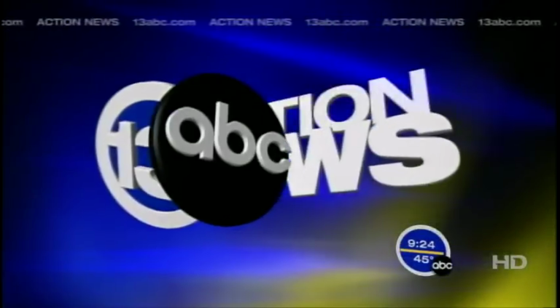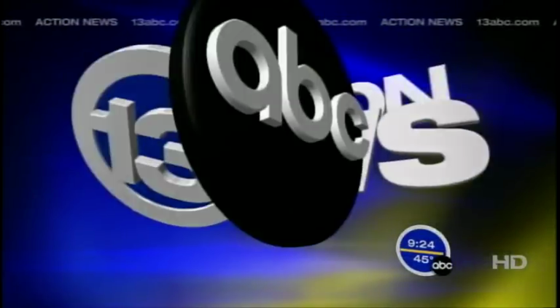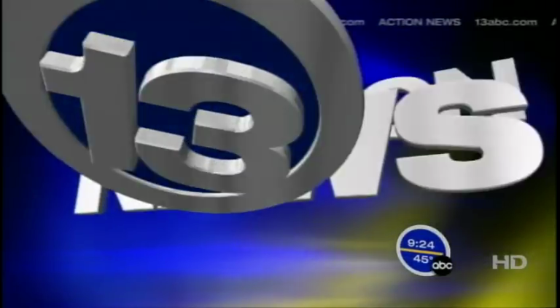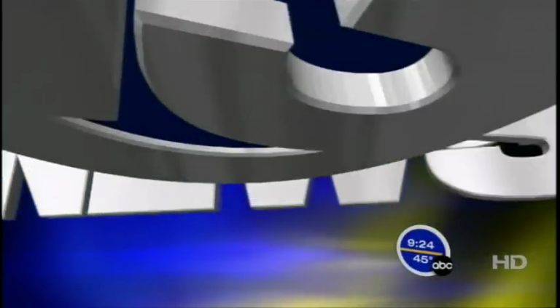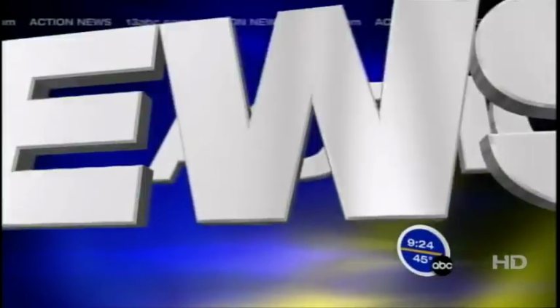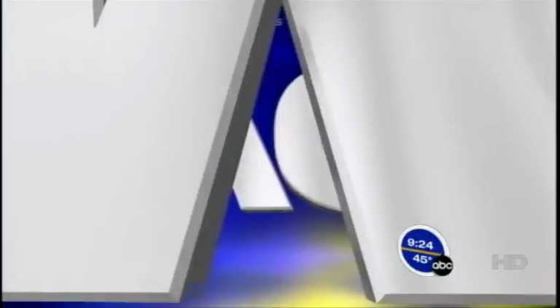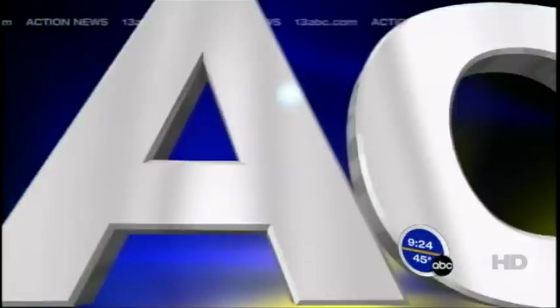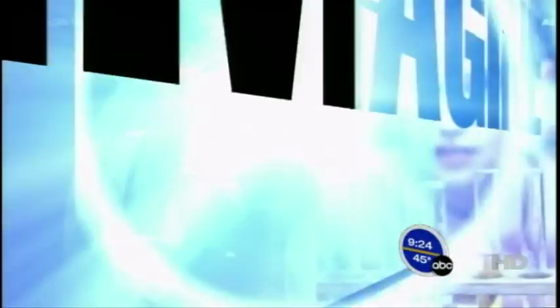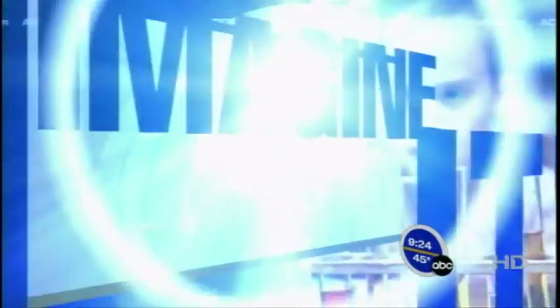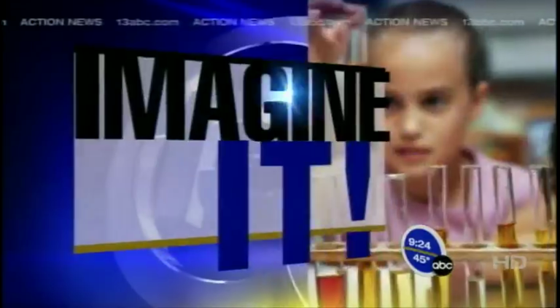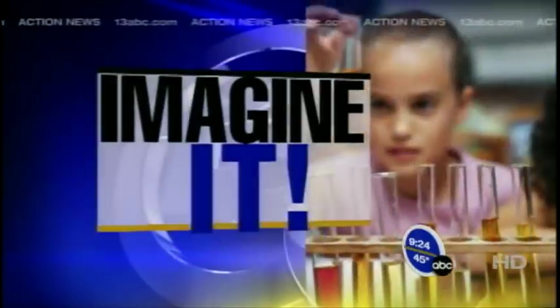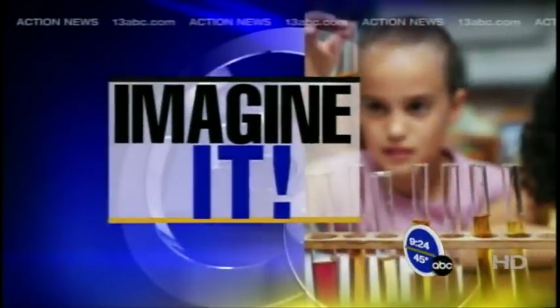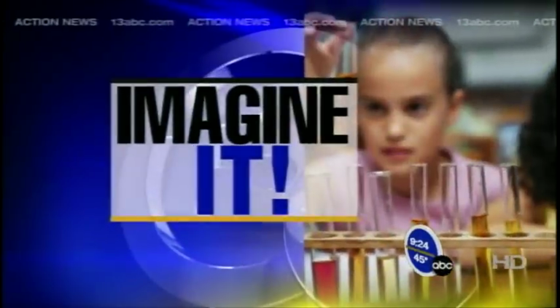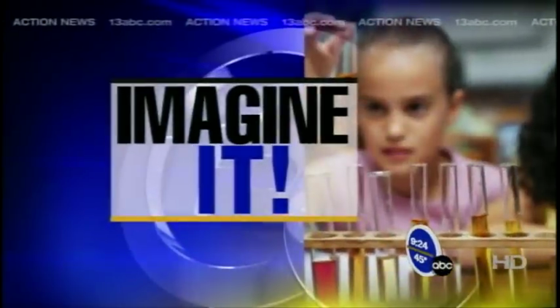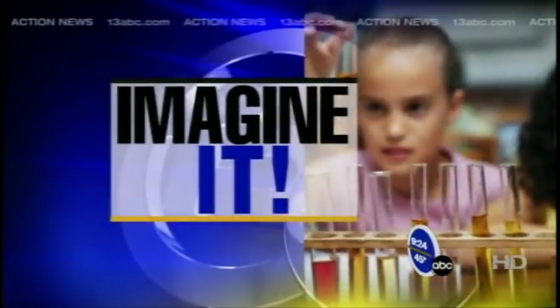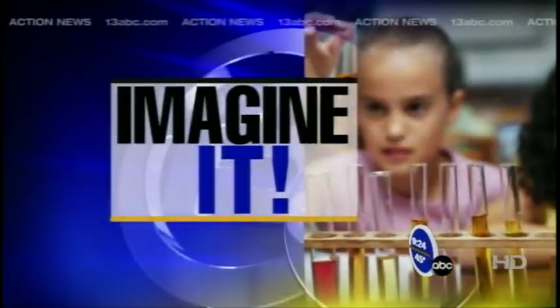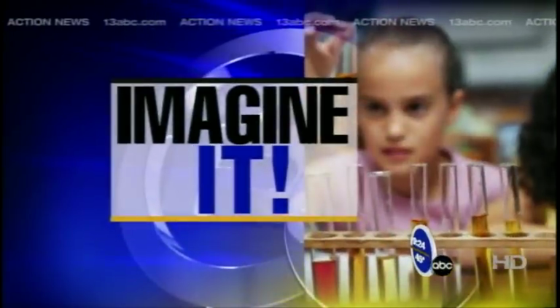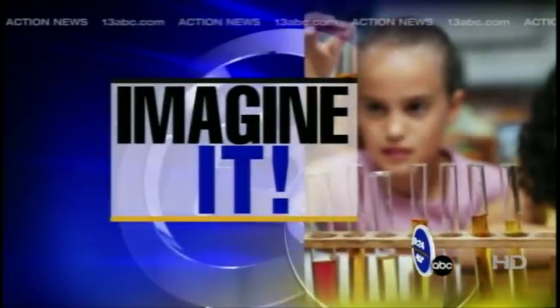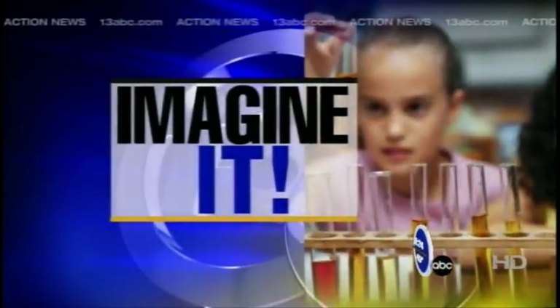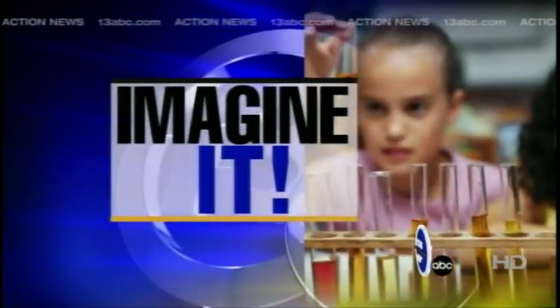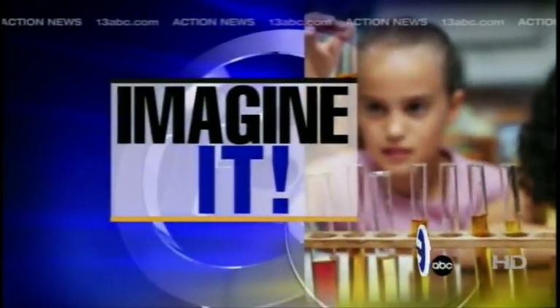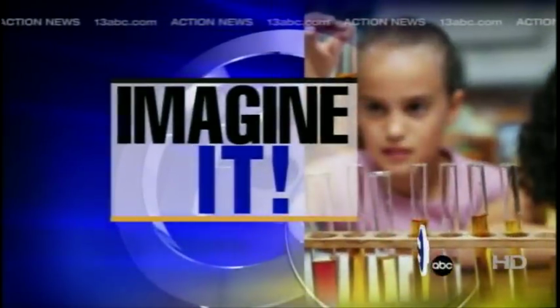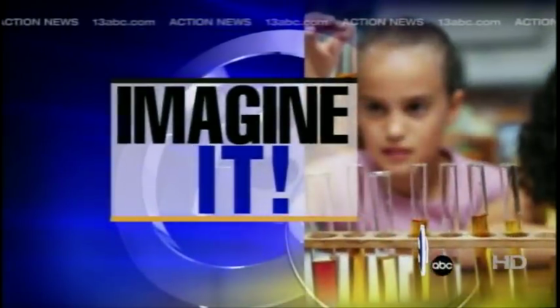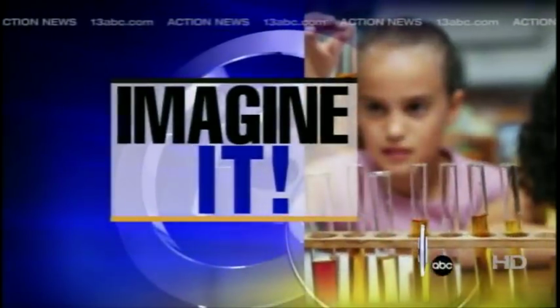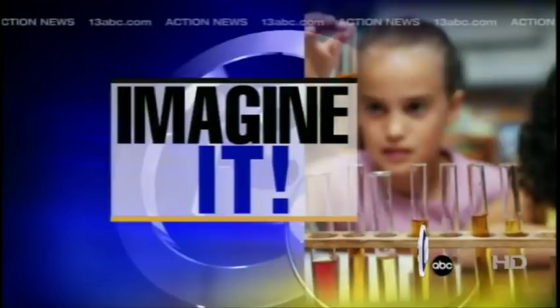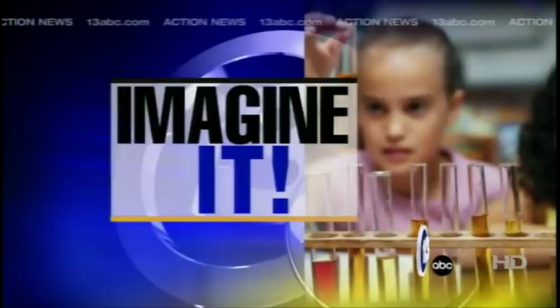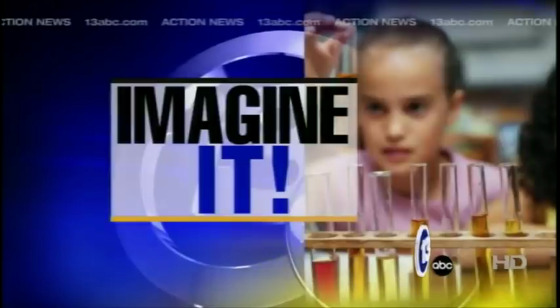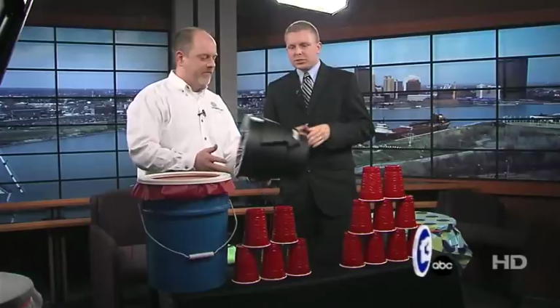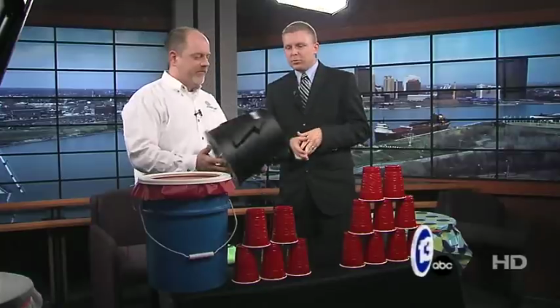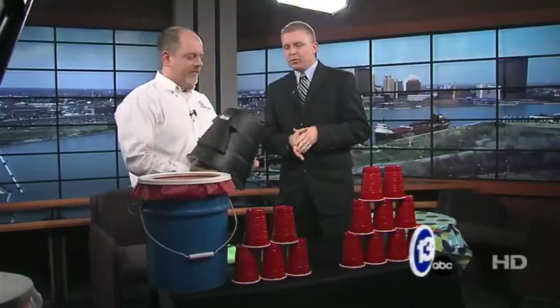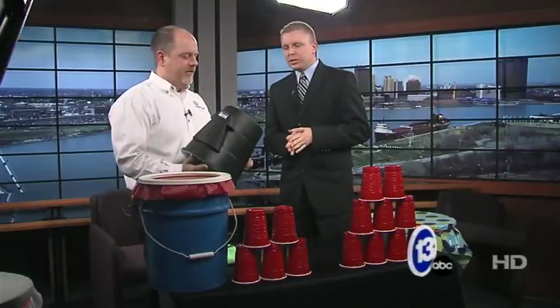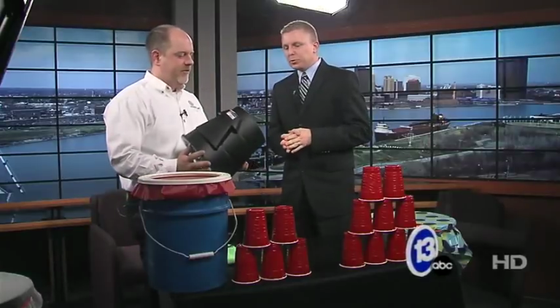Welcome back. Time for Imagine It with Carl from the Imagination Station. I am so pumped to see what we're going to do.